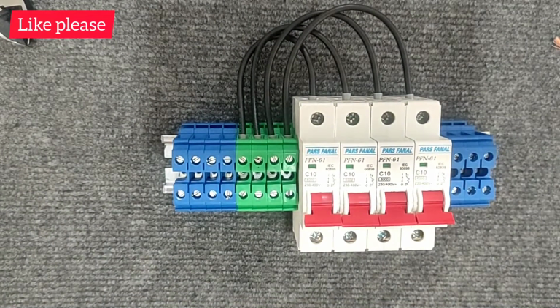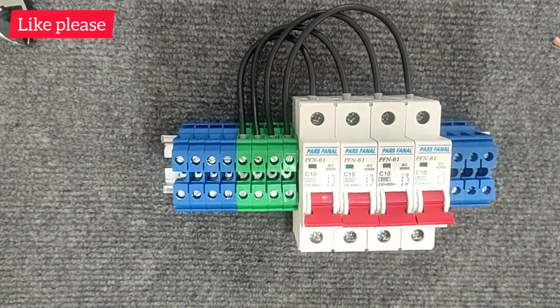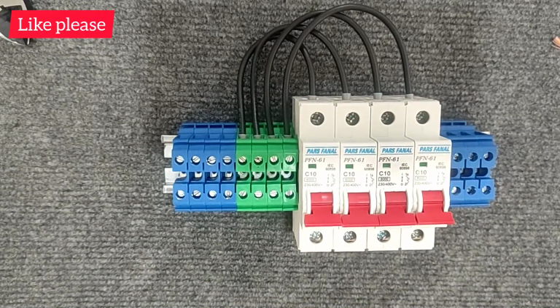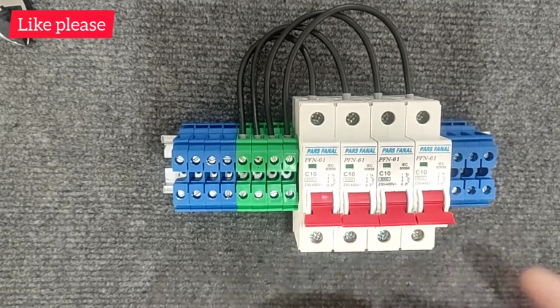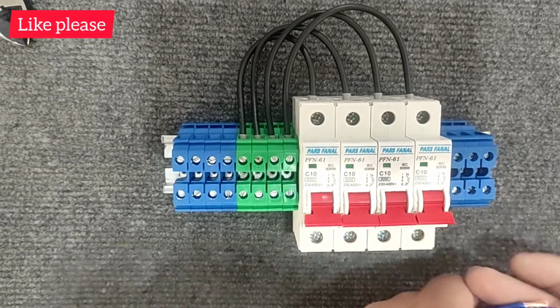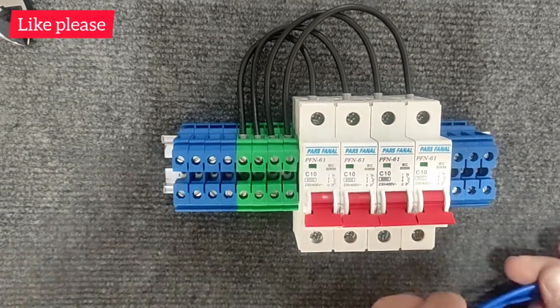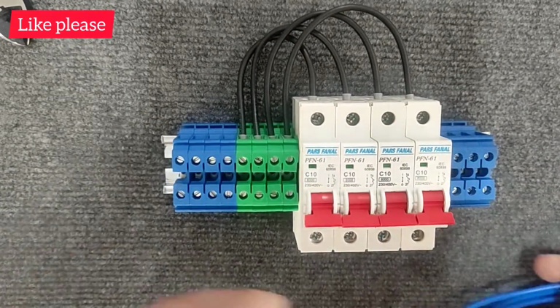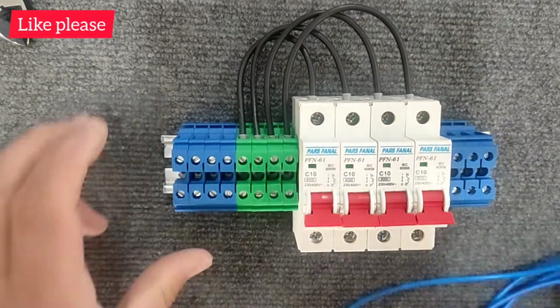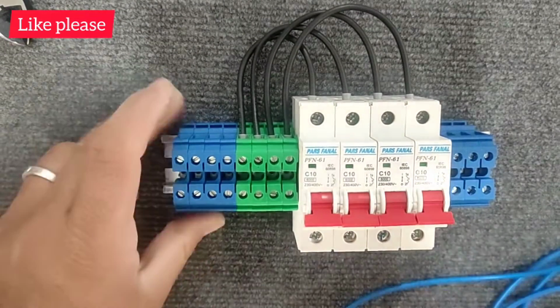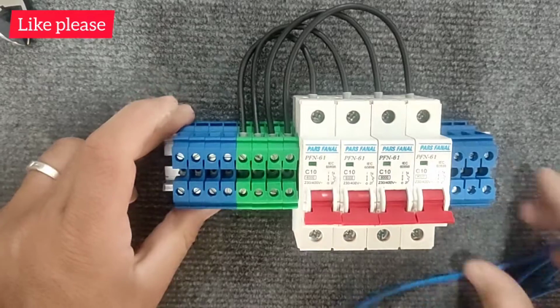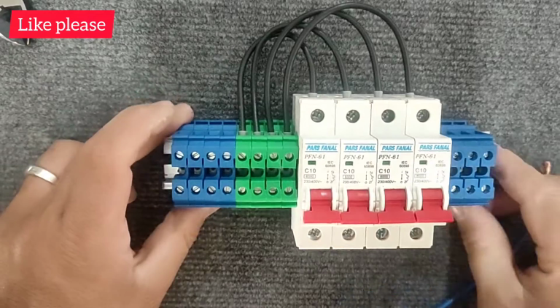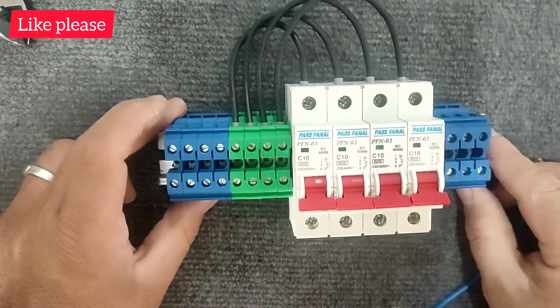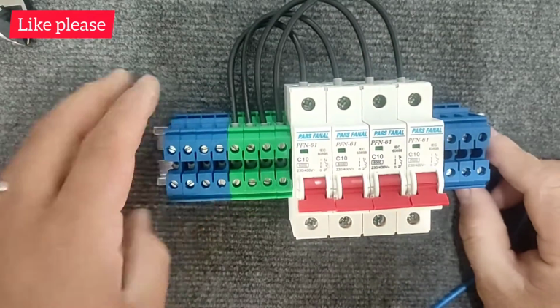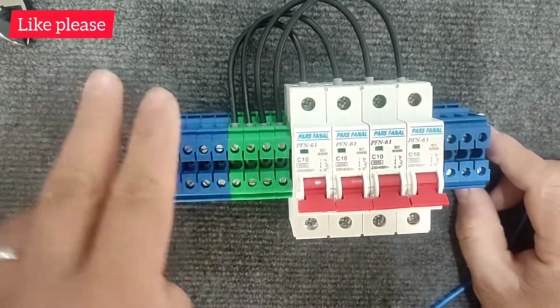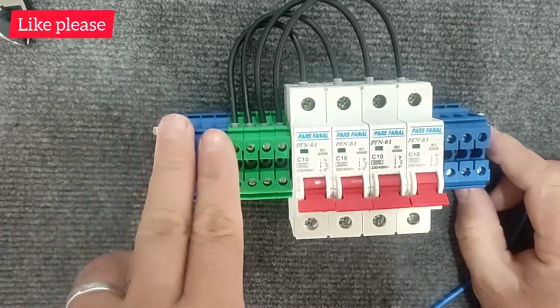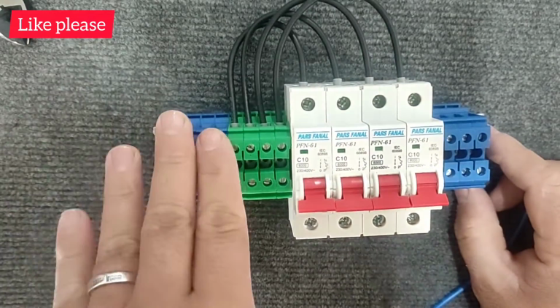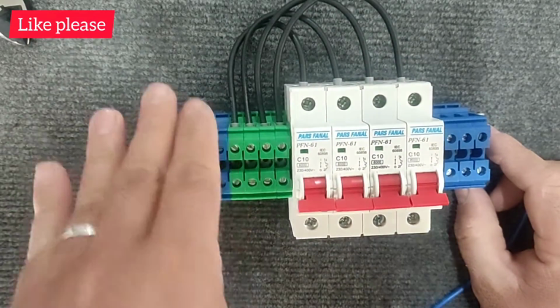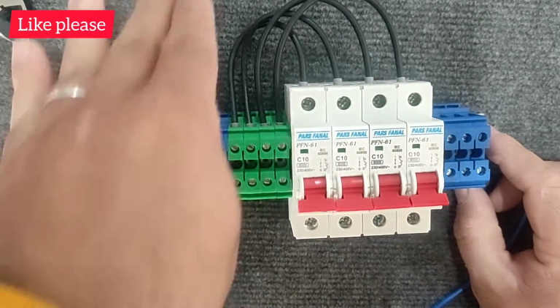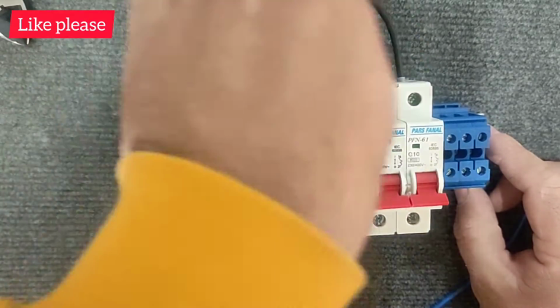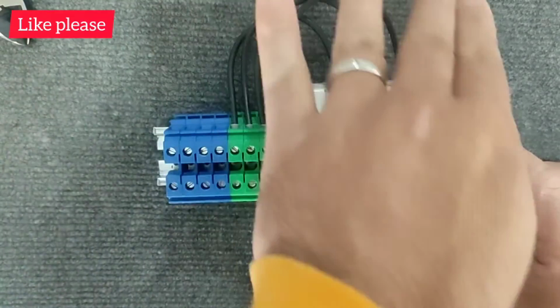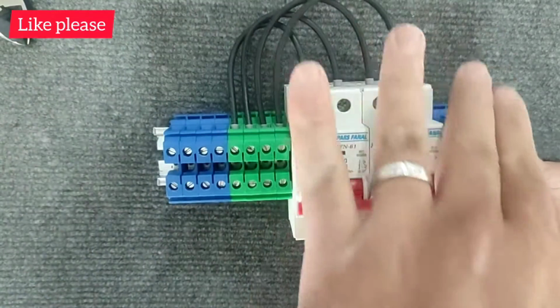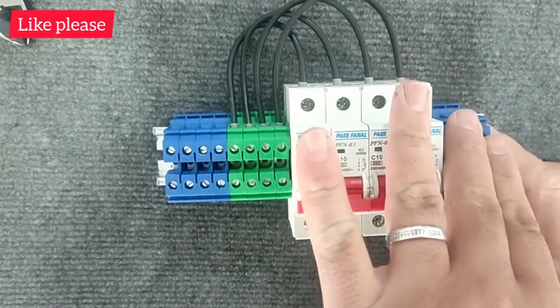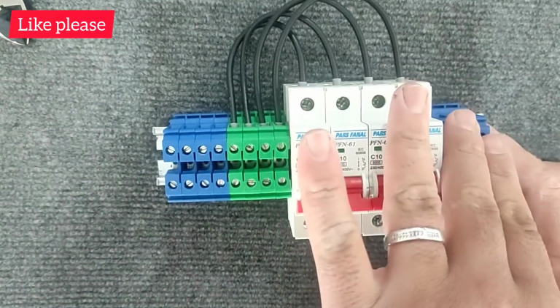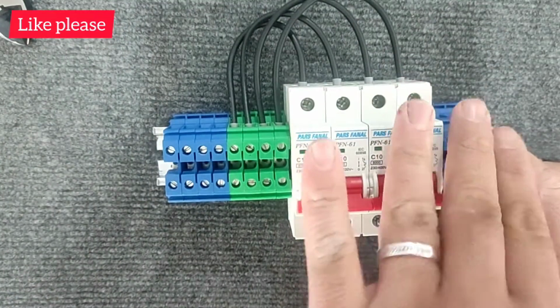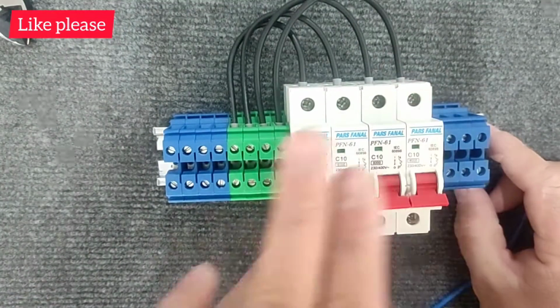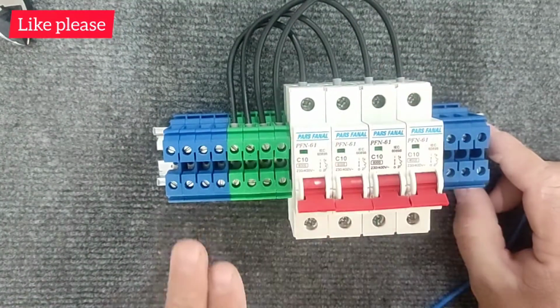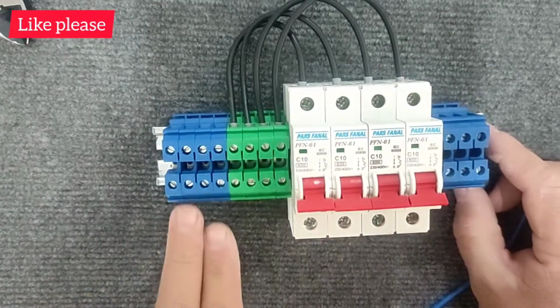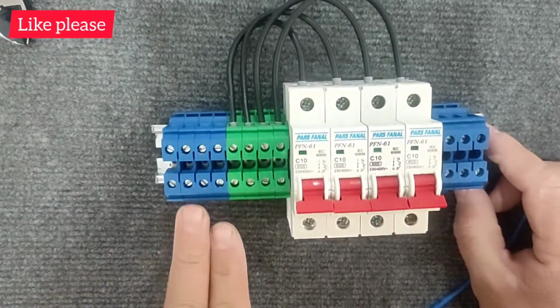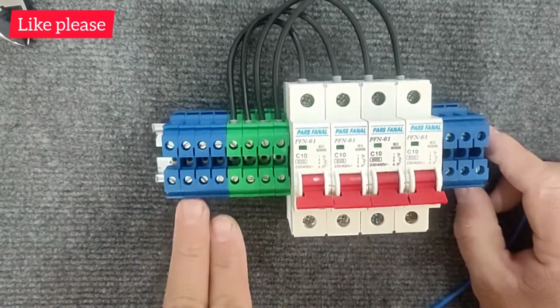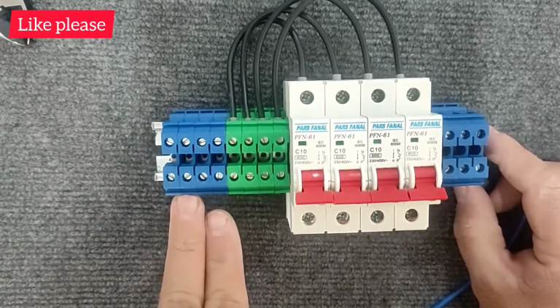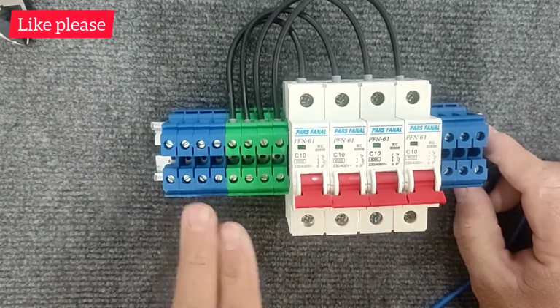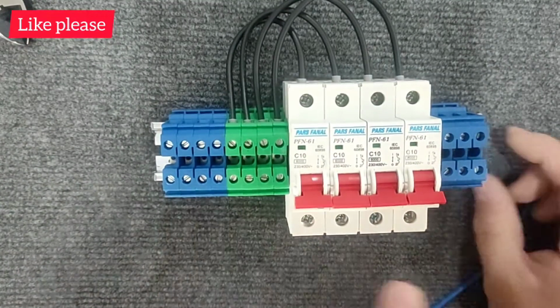In this step, we connect the null wire from the input terminals directly to the output terminals.